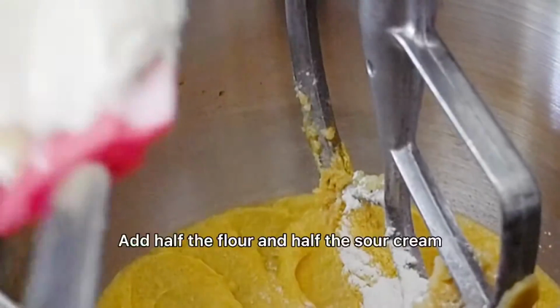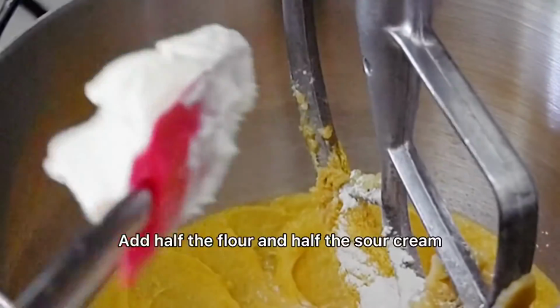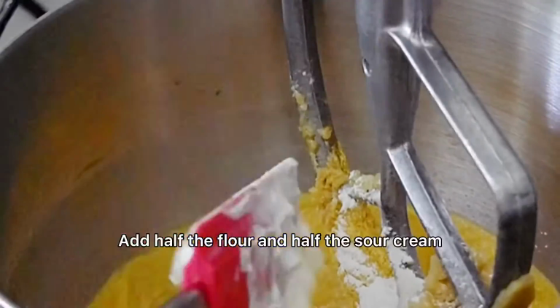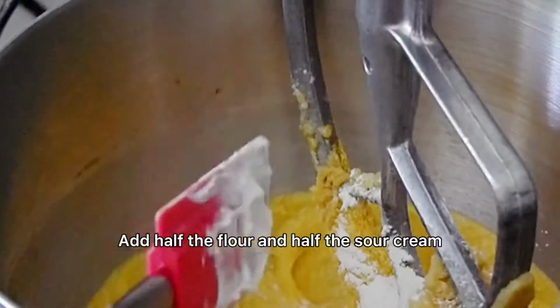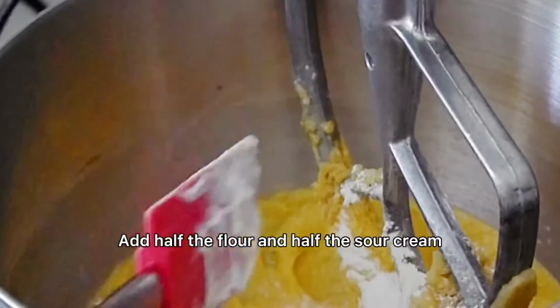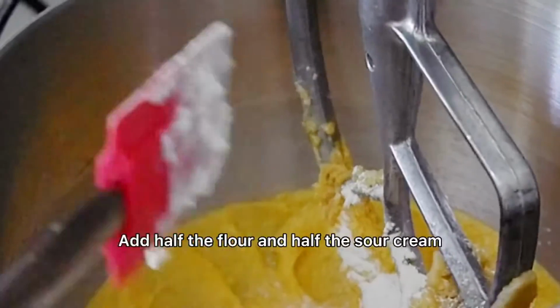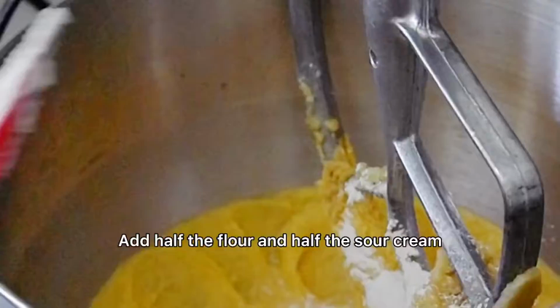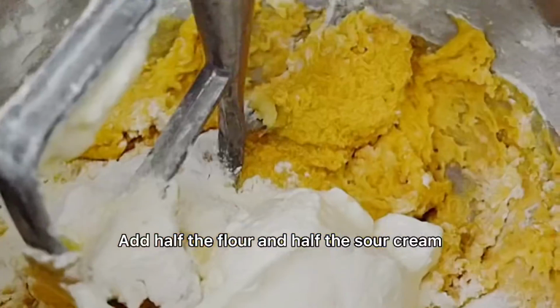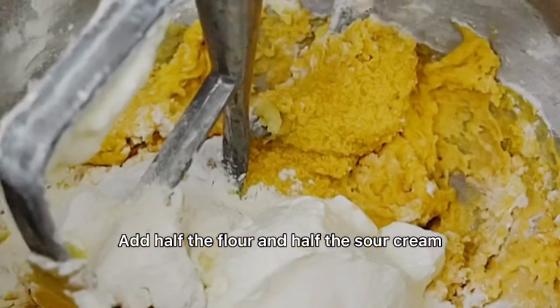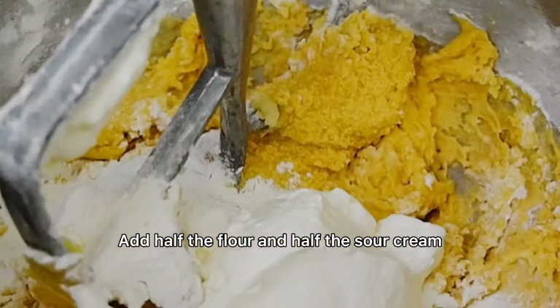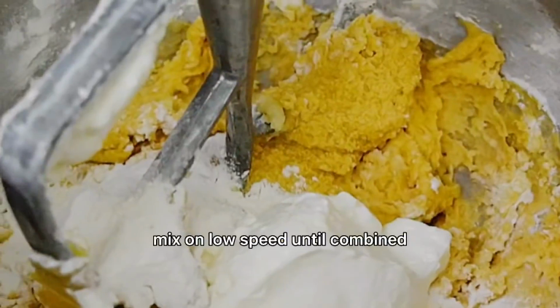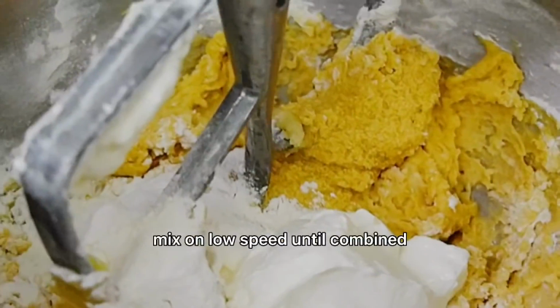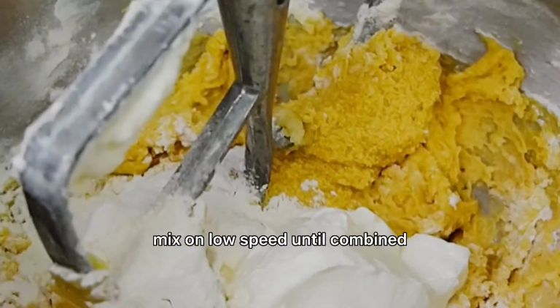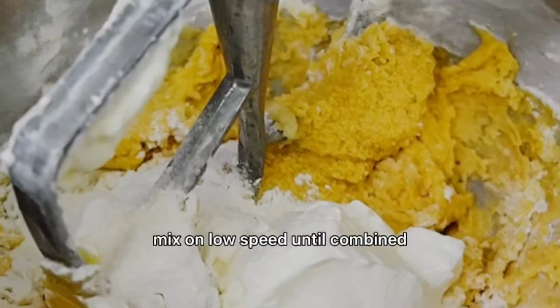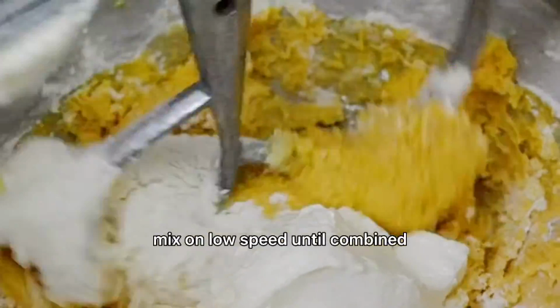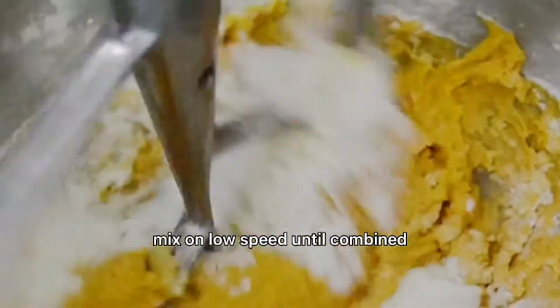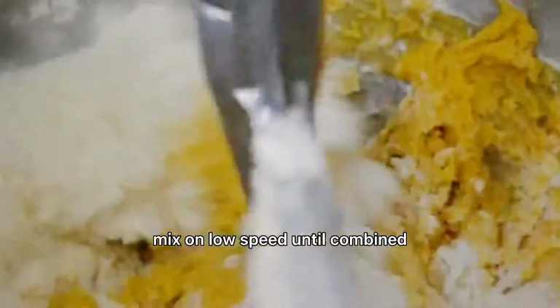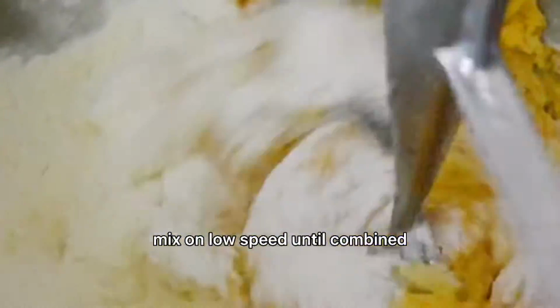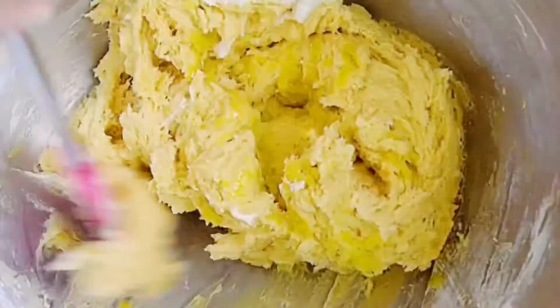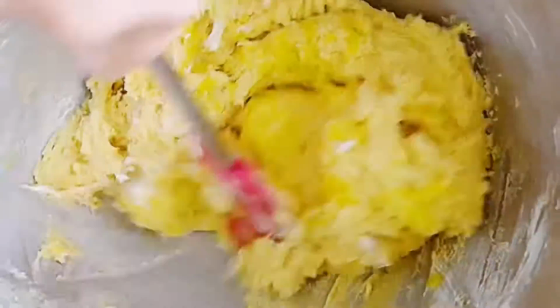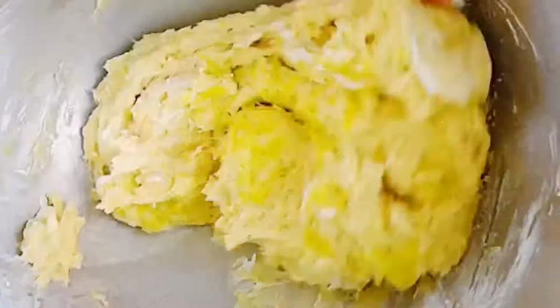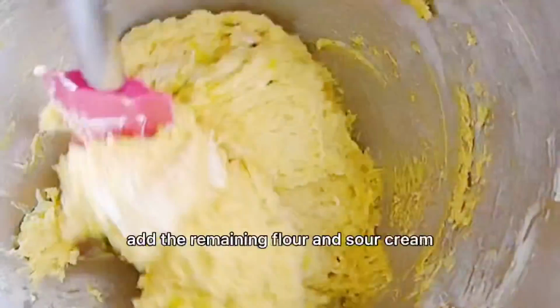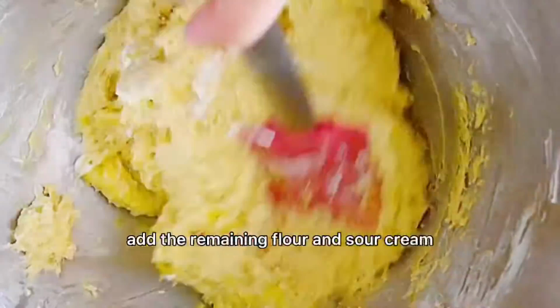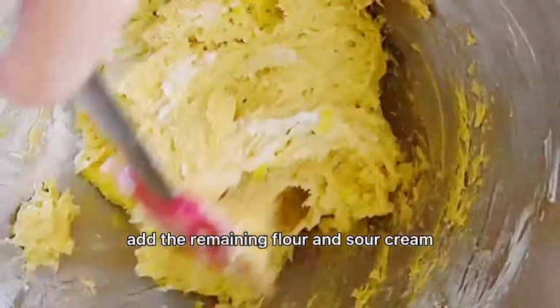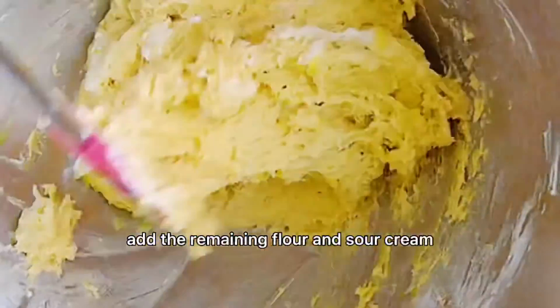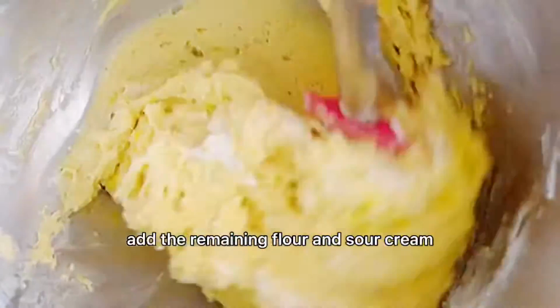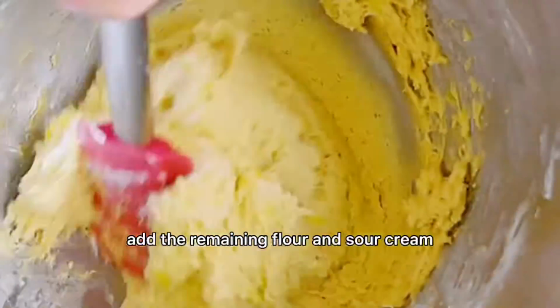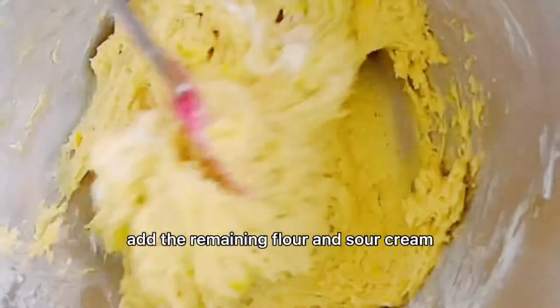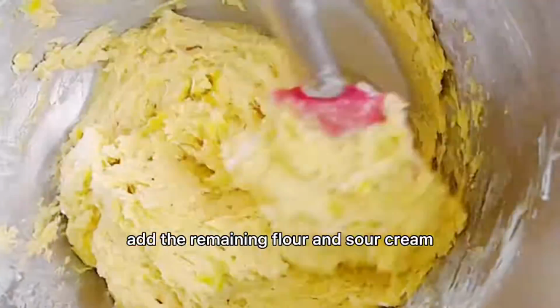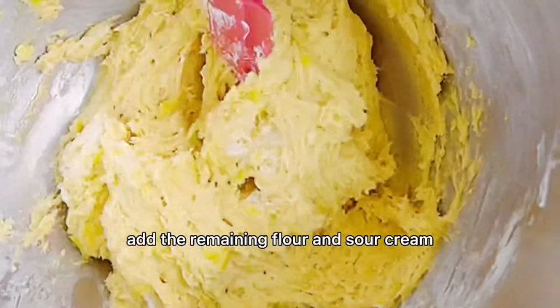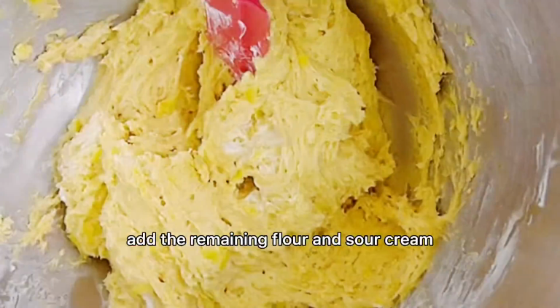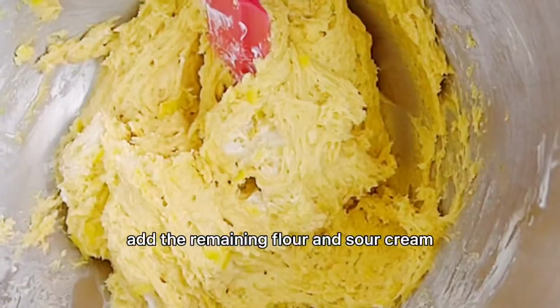Half the flour and half the sour cream, mix on low until combined. Add the remaining flour and sour cream.